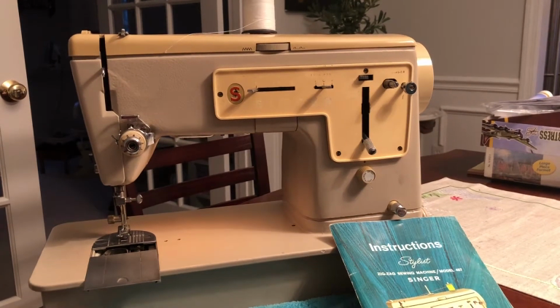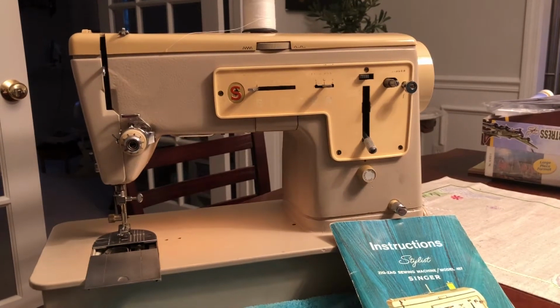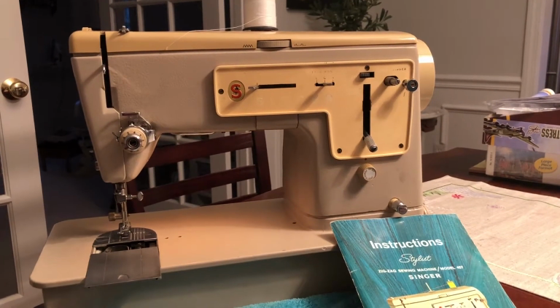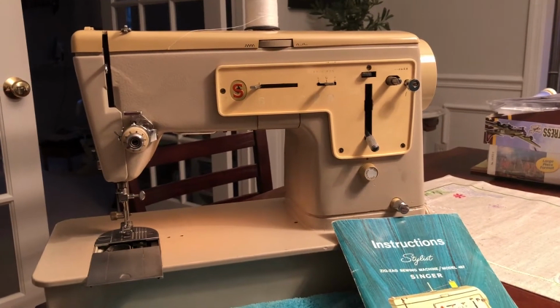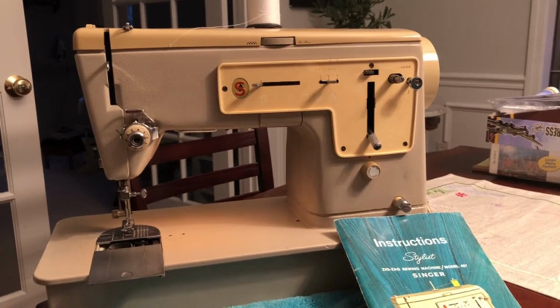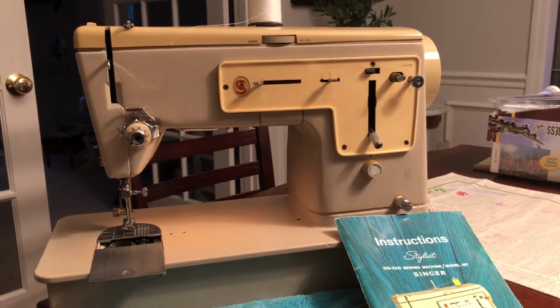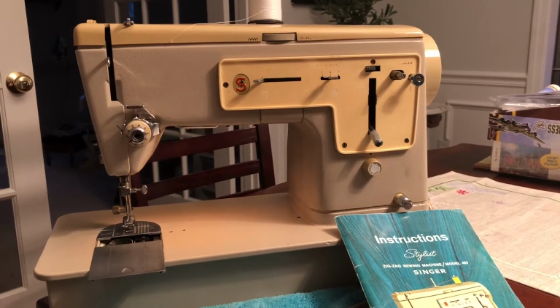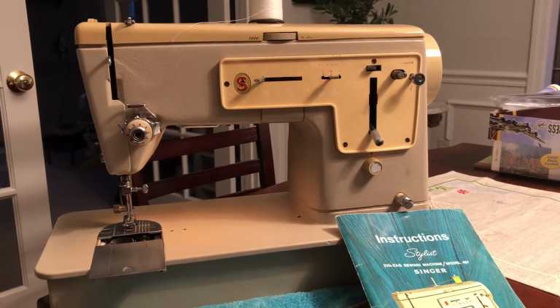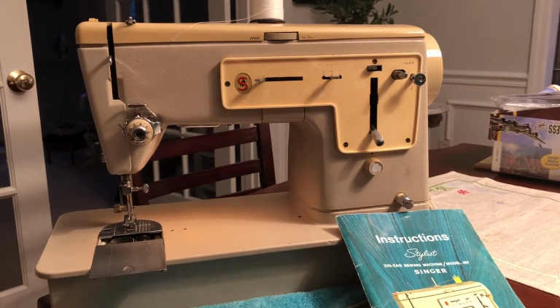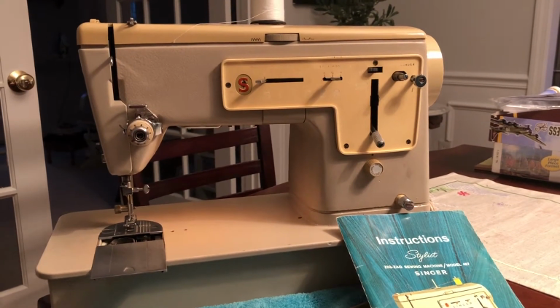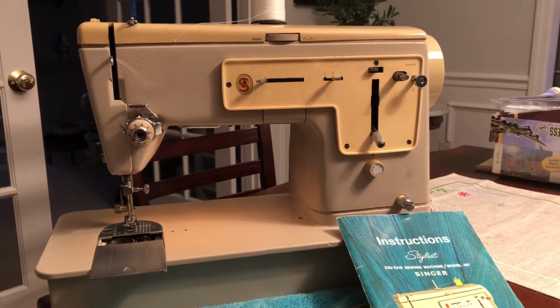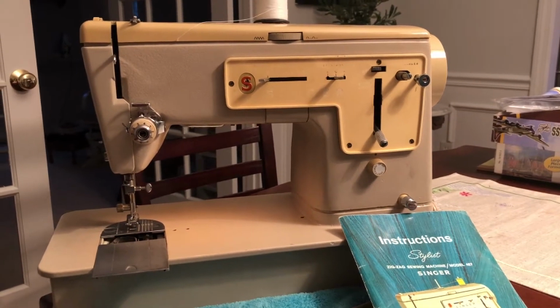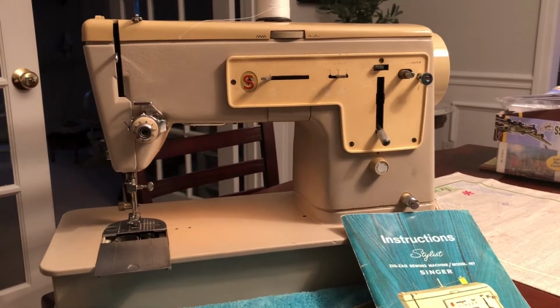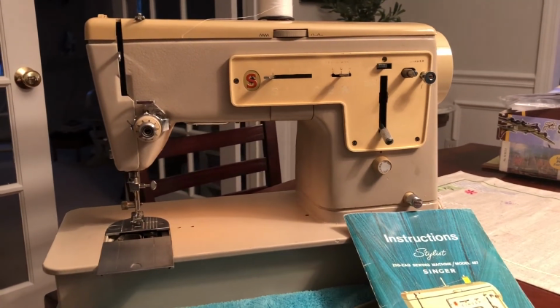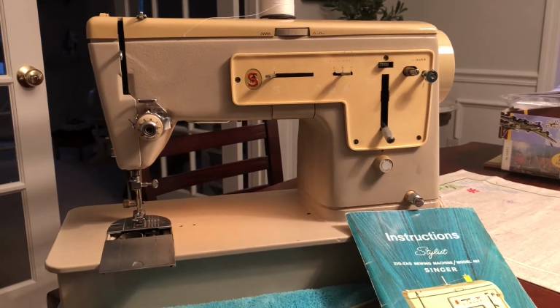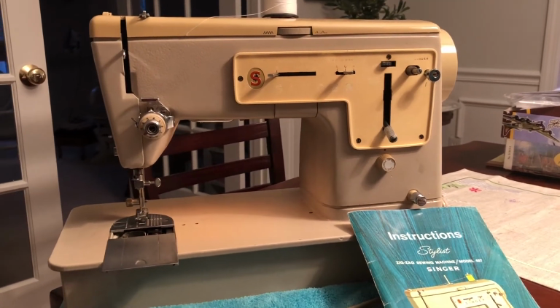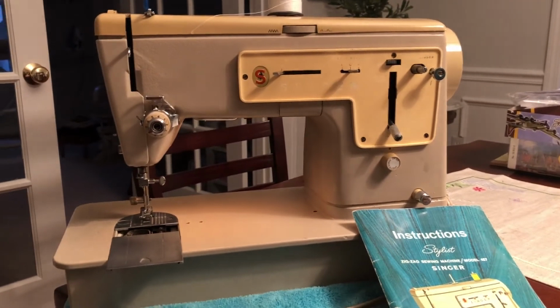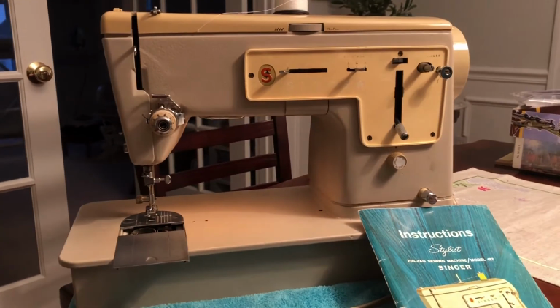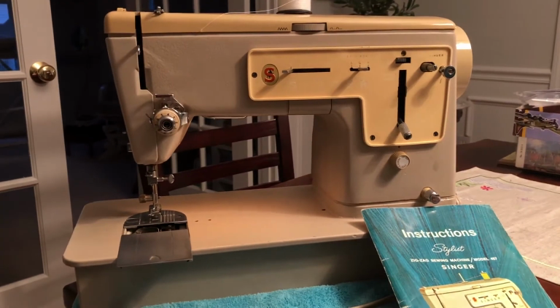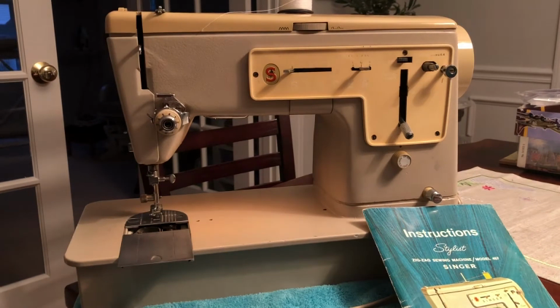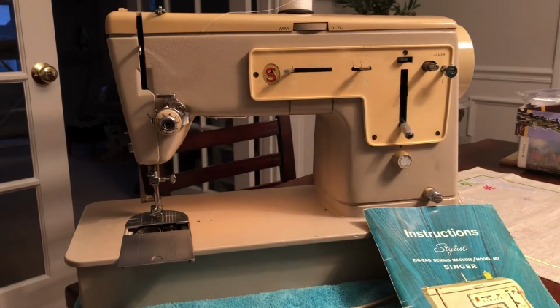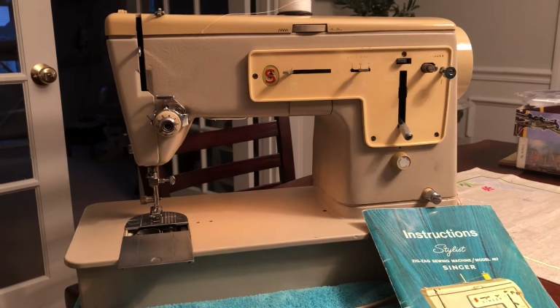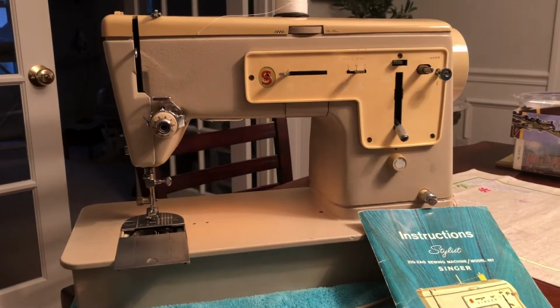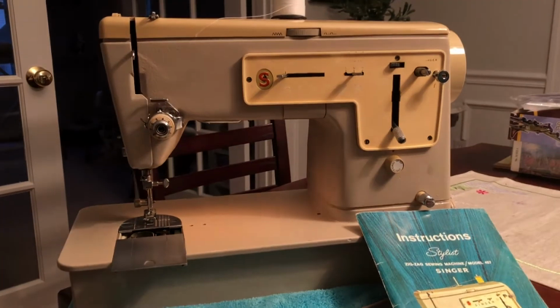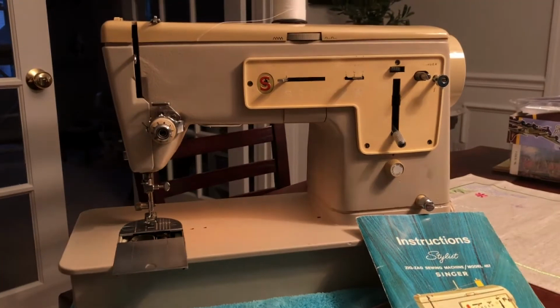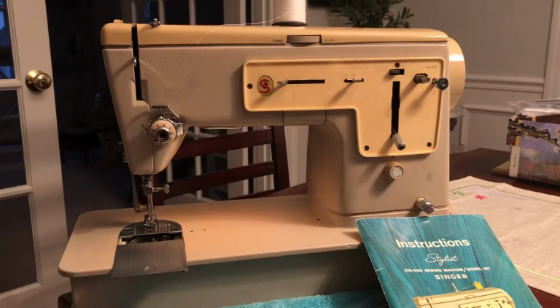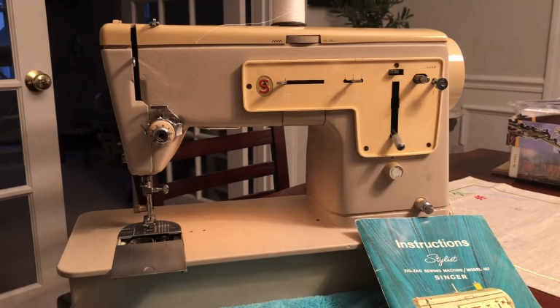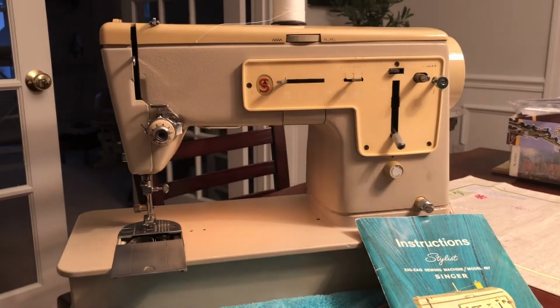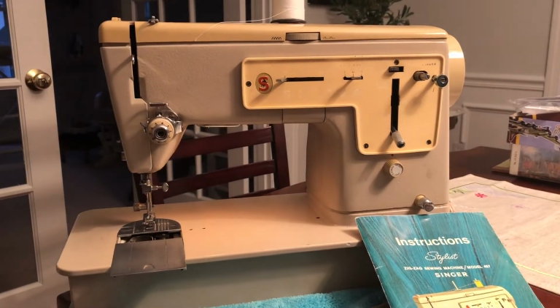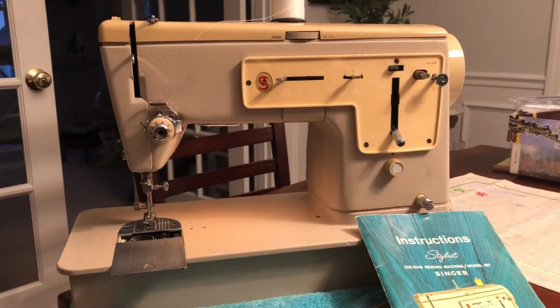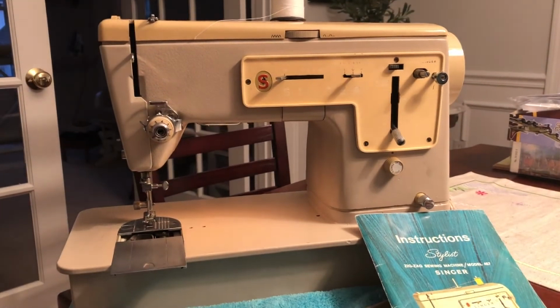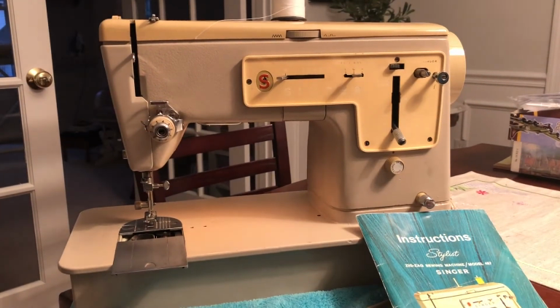This is a Singer 457 made in the late 60s or early 70s. Really in decent shape overall.